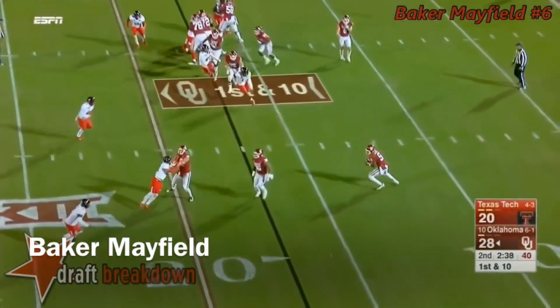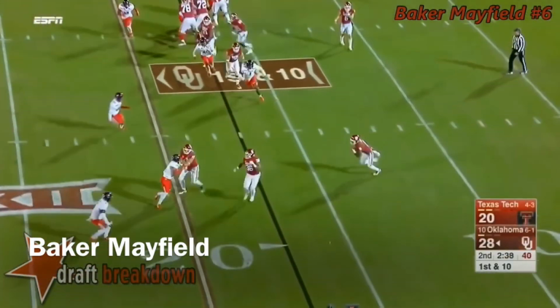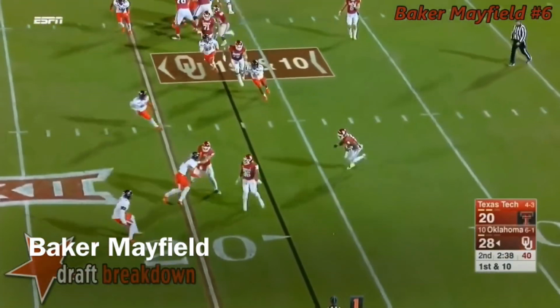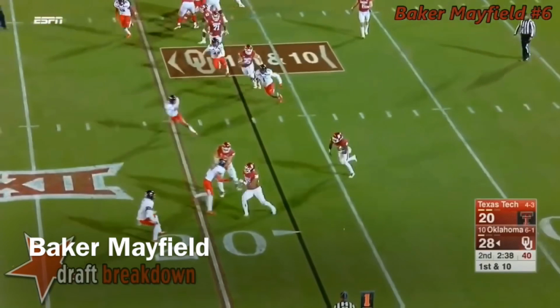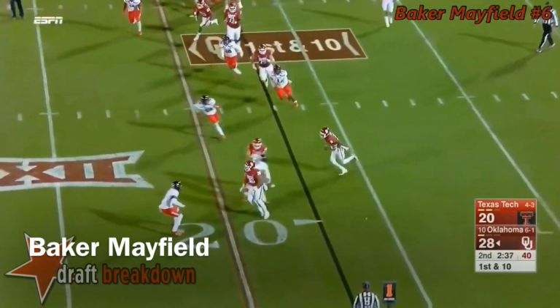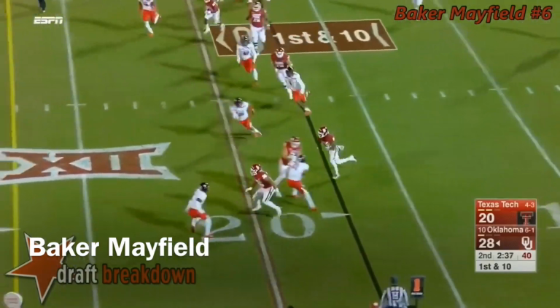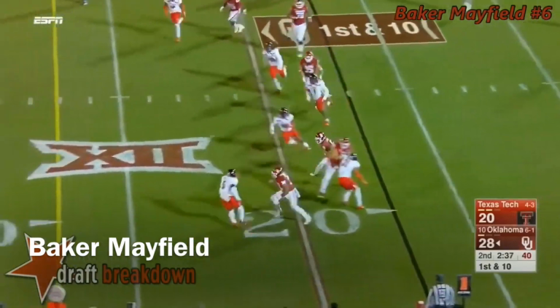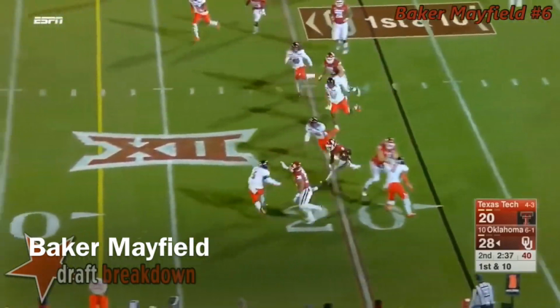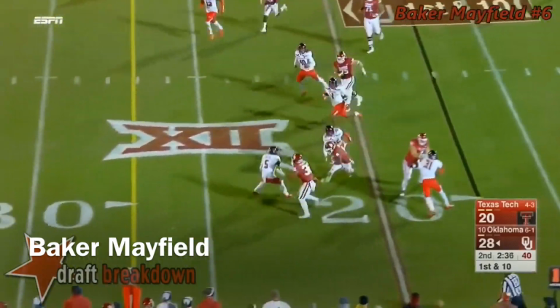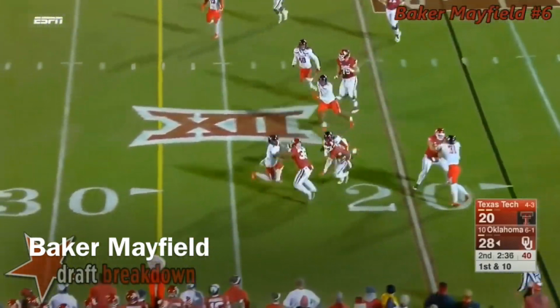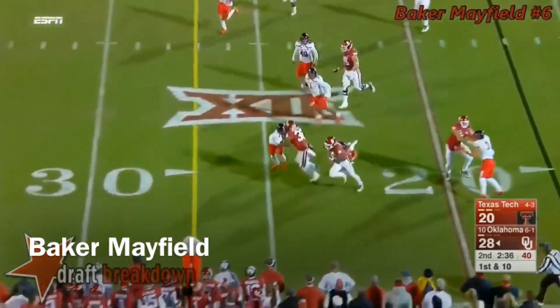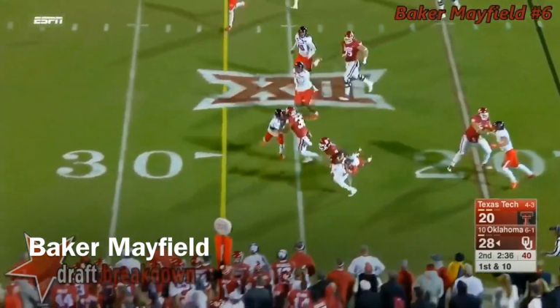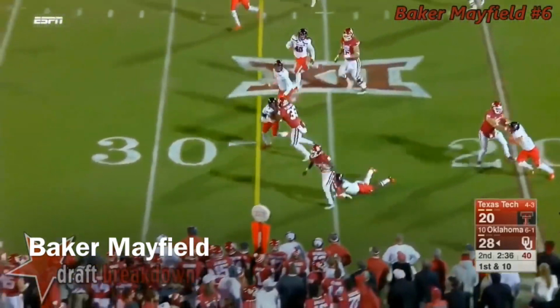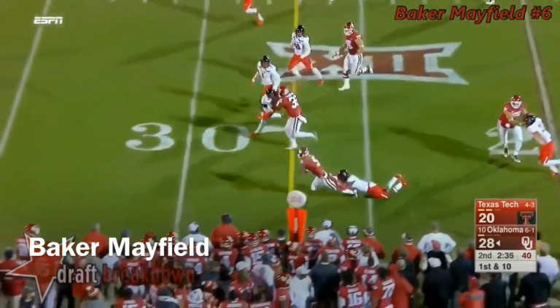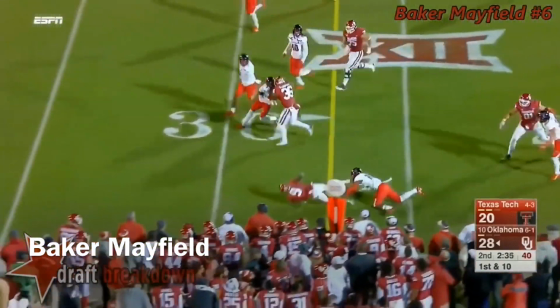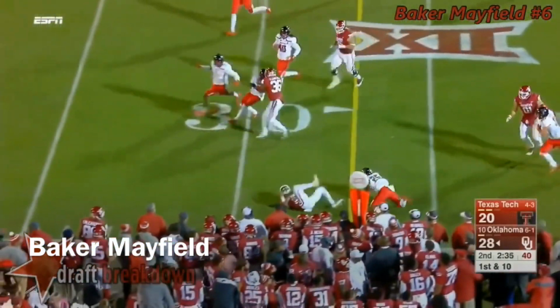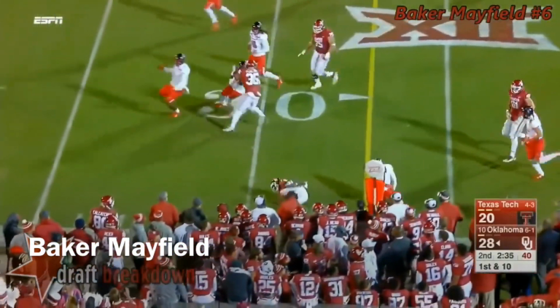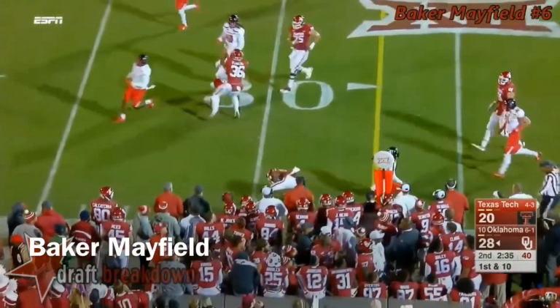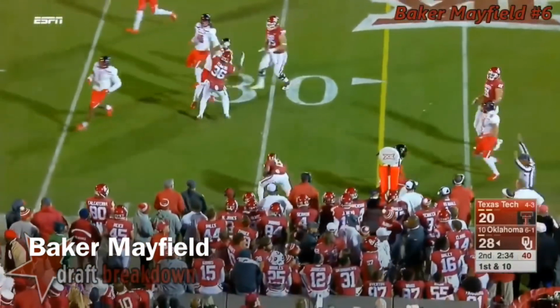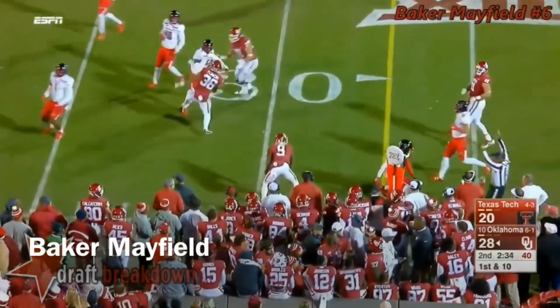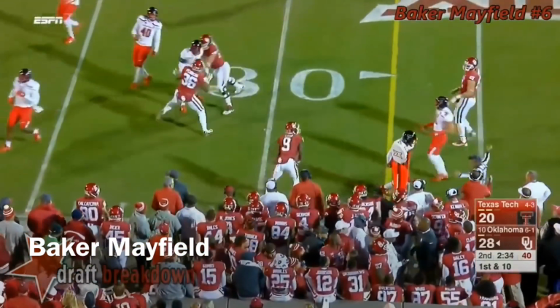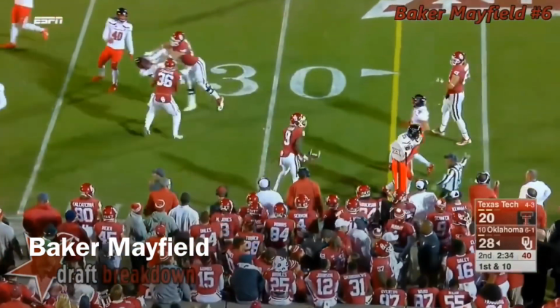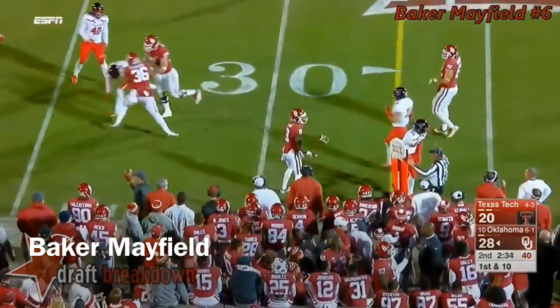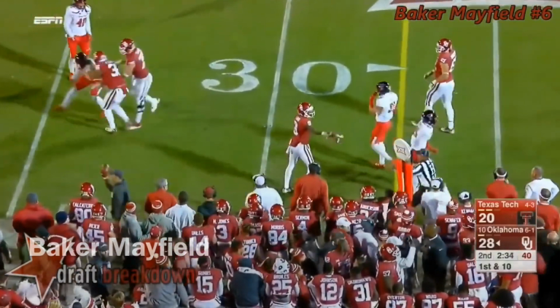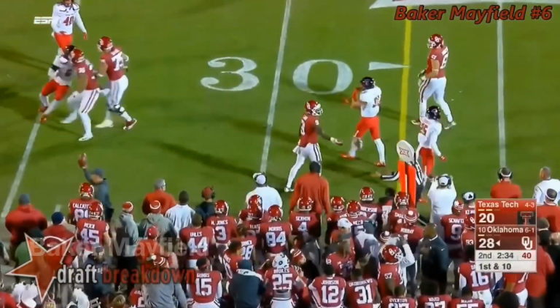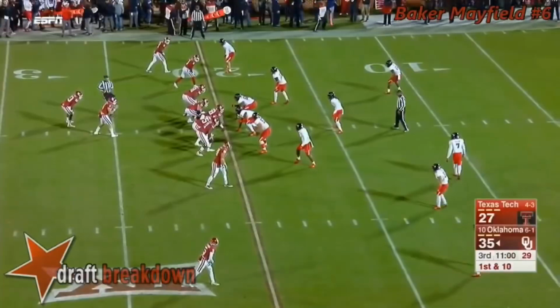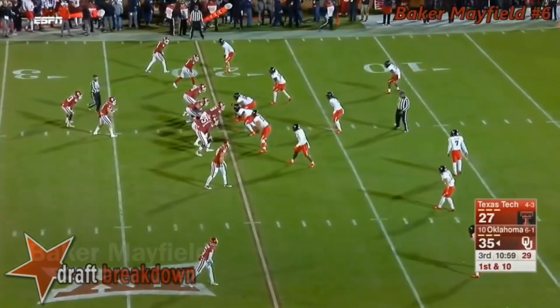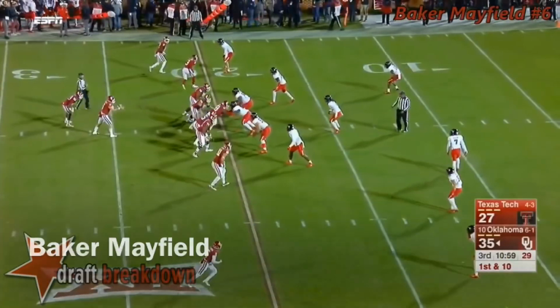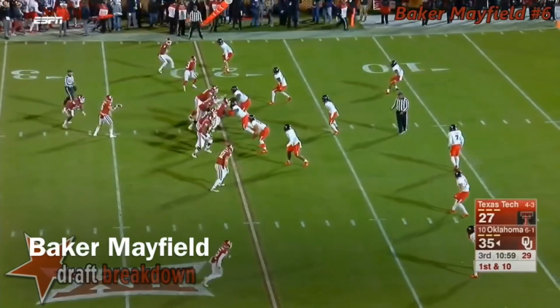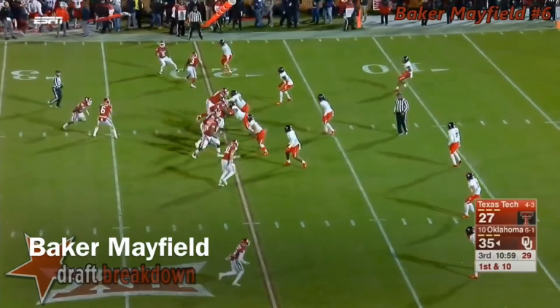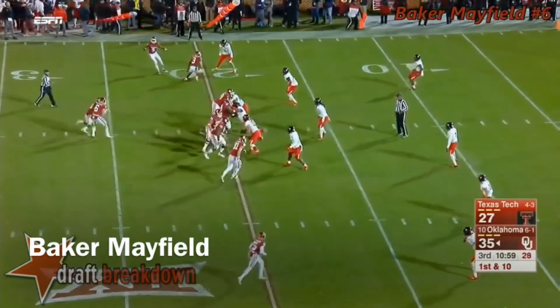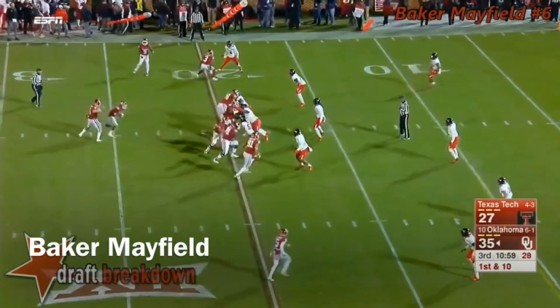On first and ten, quick throw to Lamb. He's got yardage, and would have had a gain of 18 on the play.